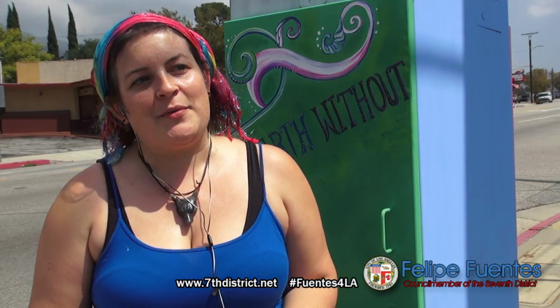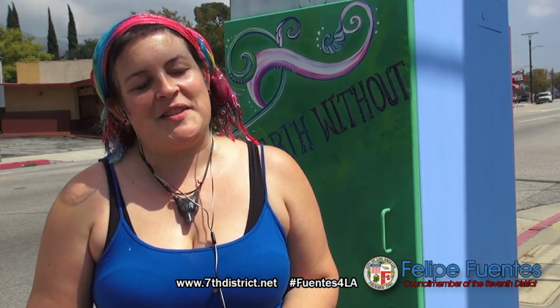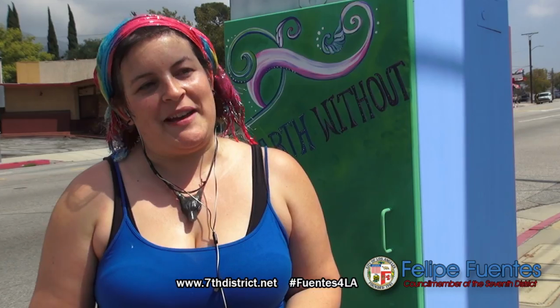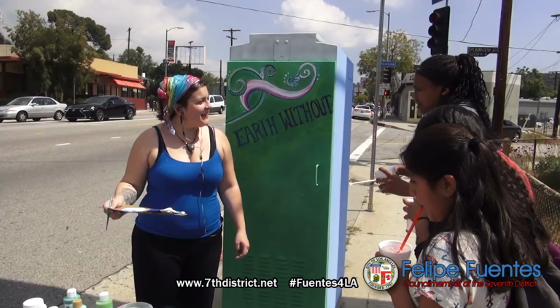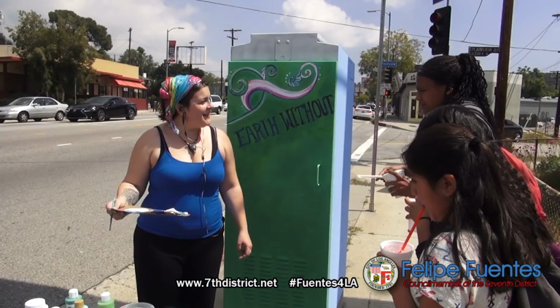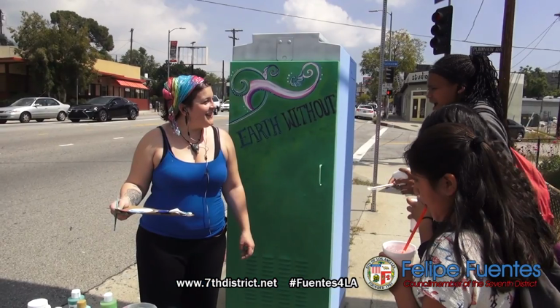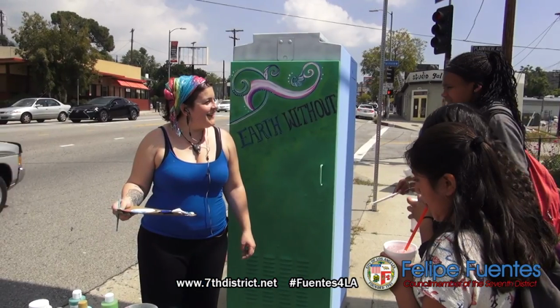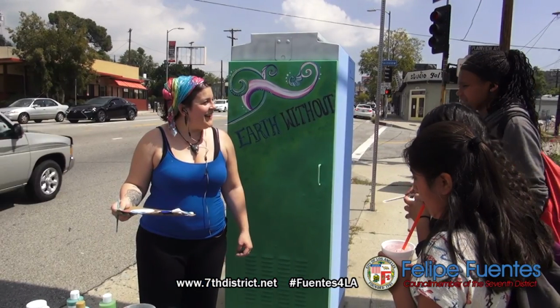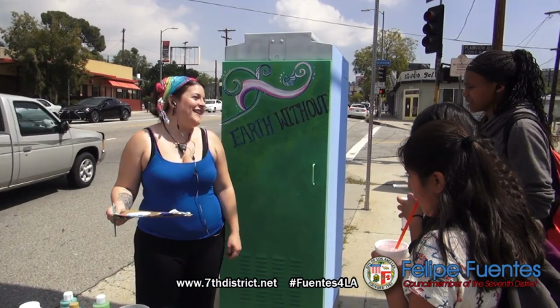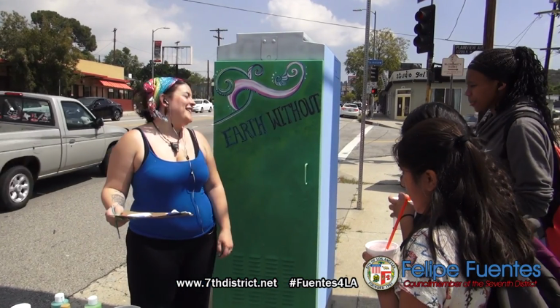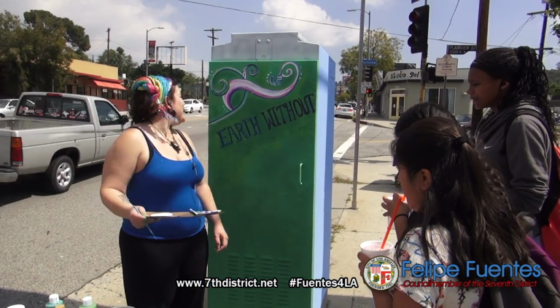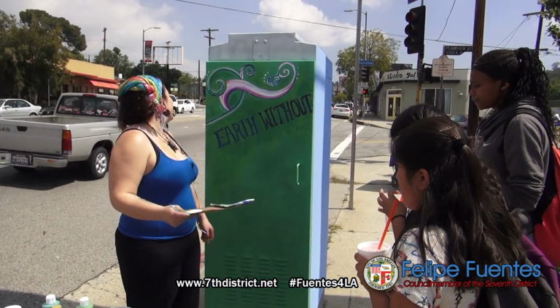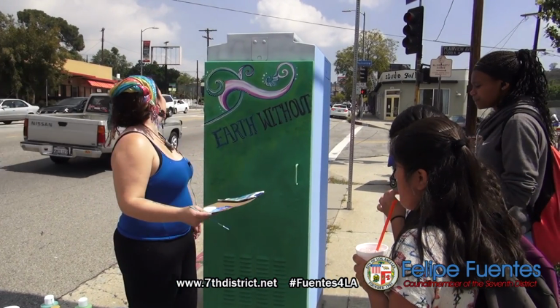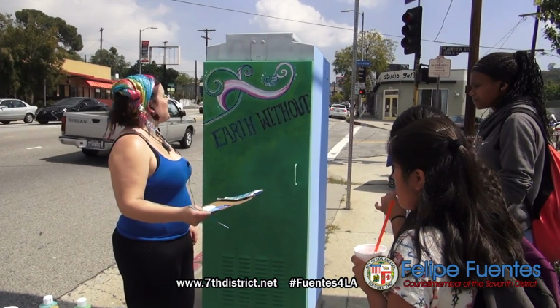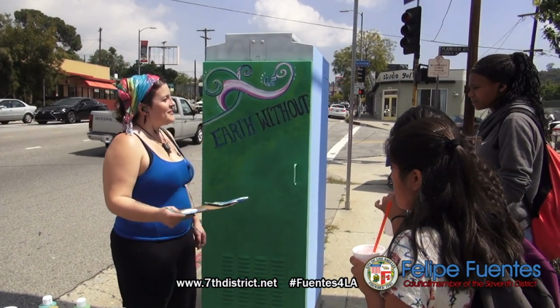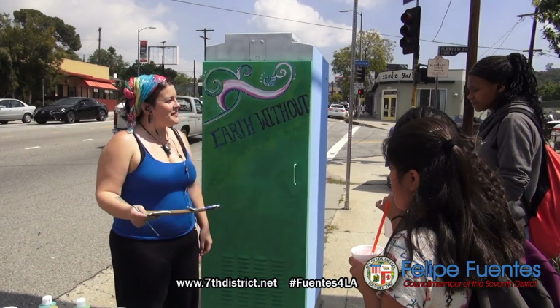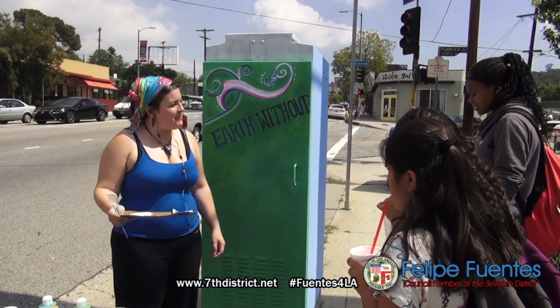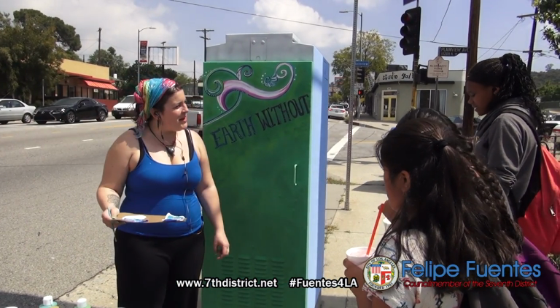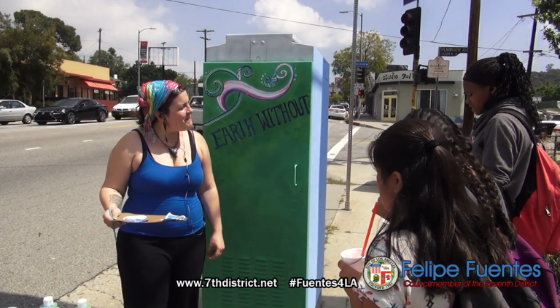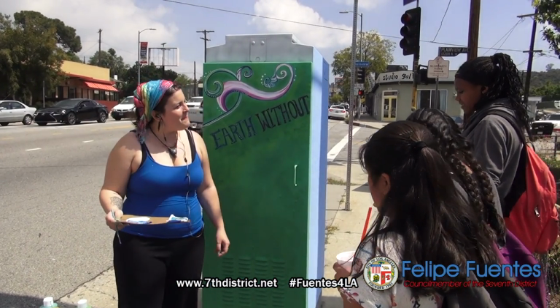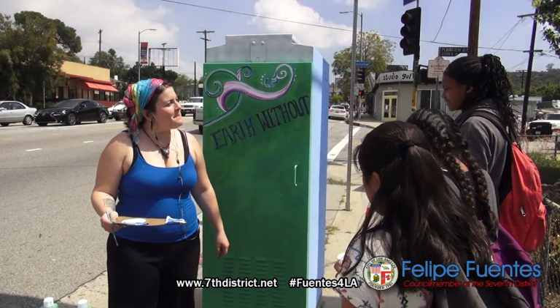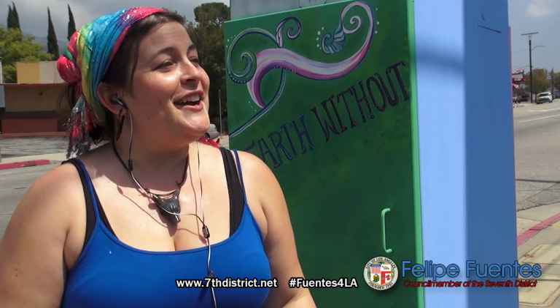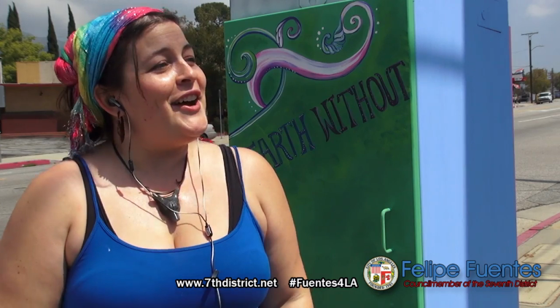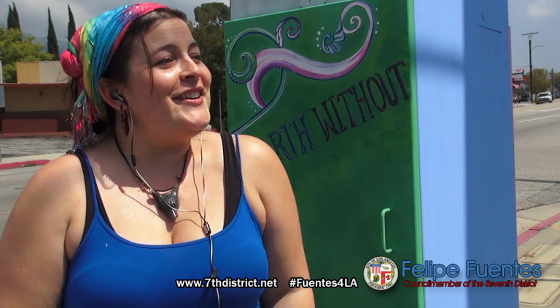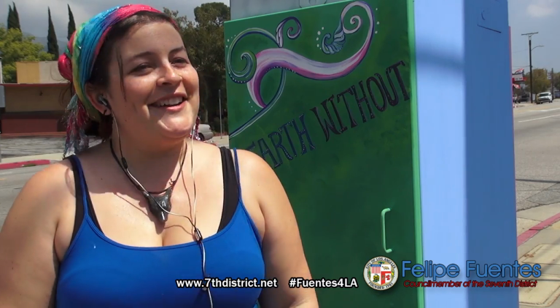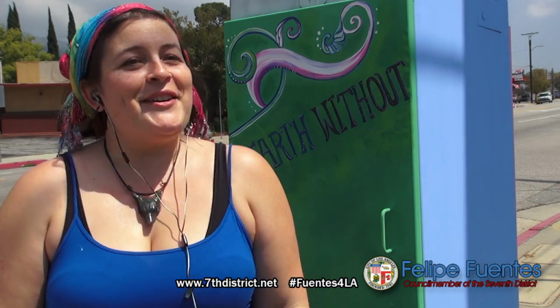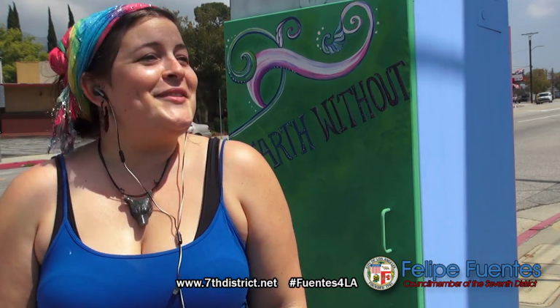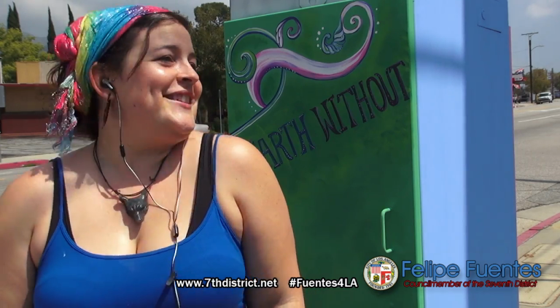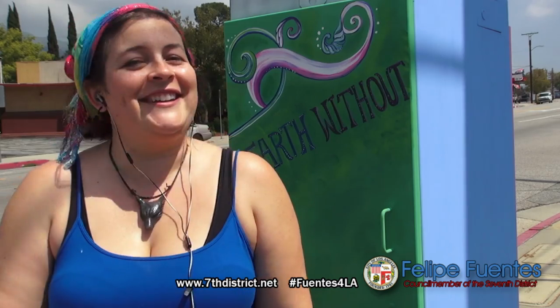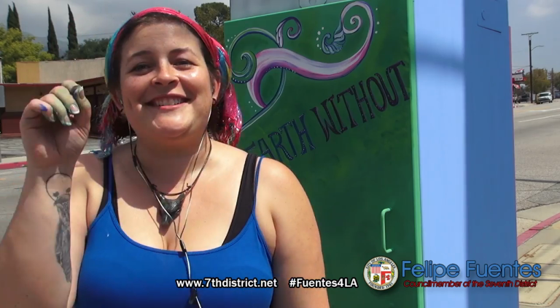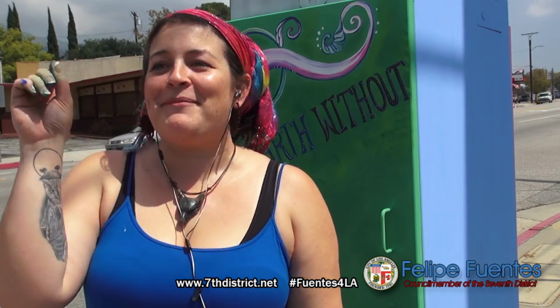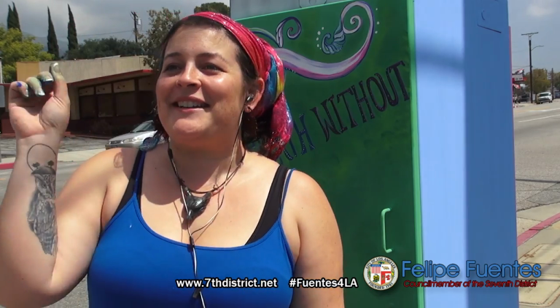My best experience so far, just from the general public and strangers, was this bicyclist. He just zoomed by and he said, 'Thank you,' and I was just like, 'Oh, you're welcome,' and I just kept painting.